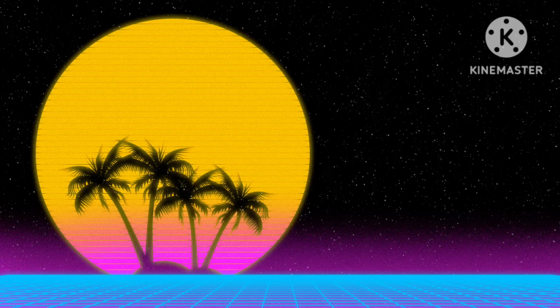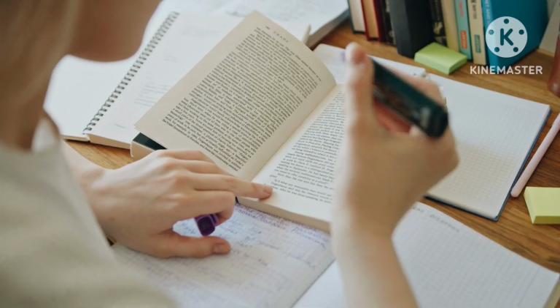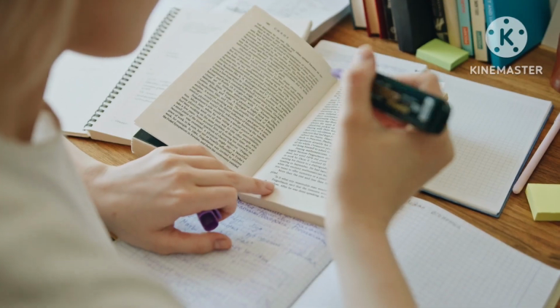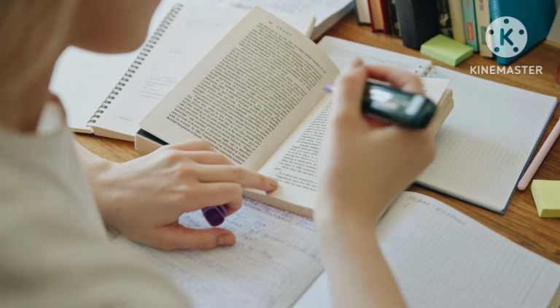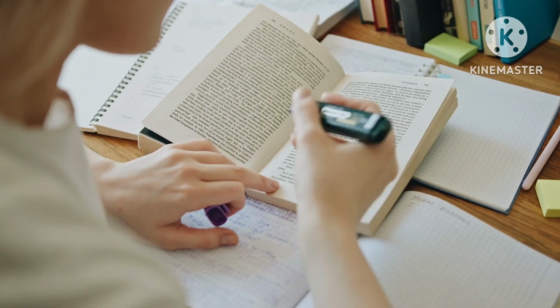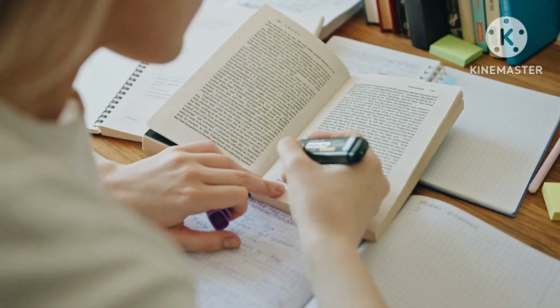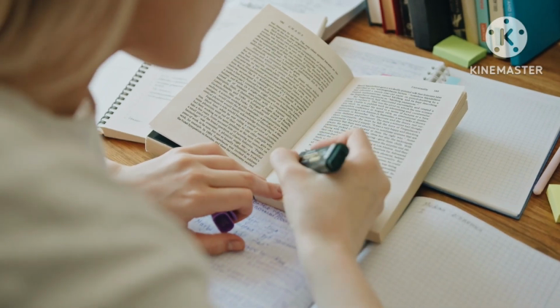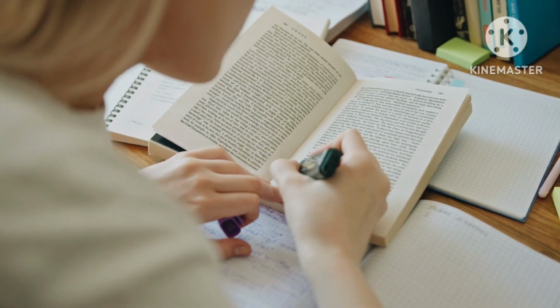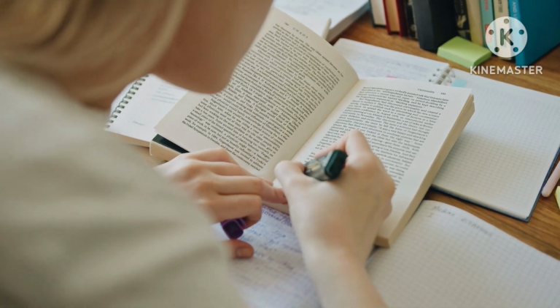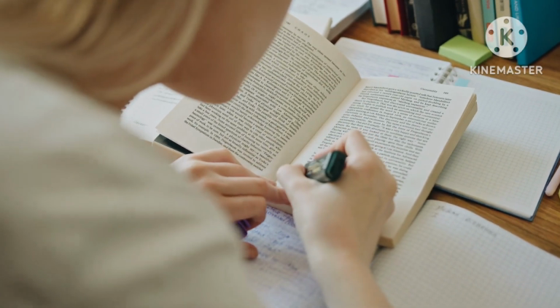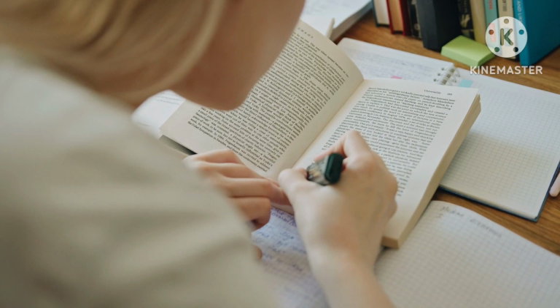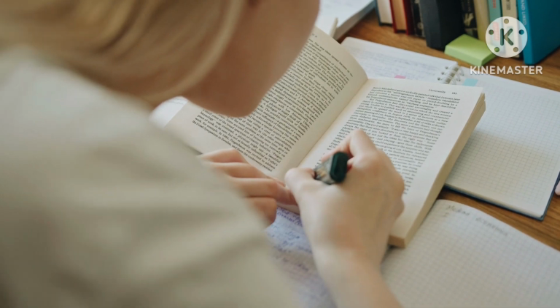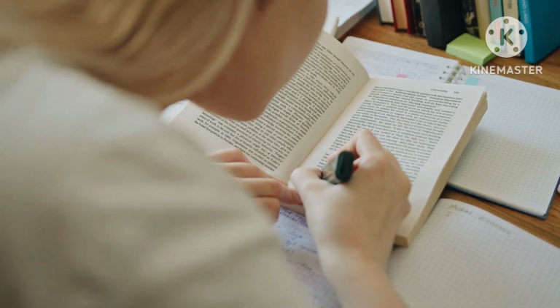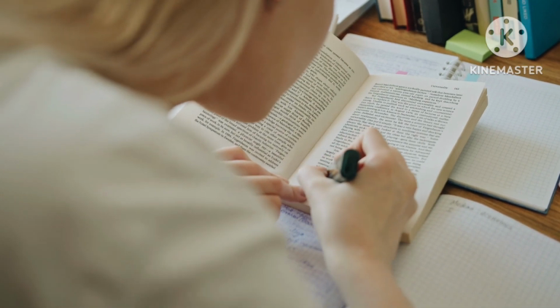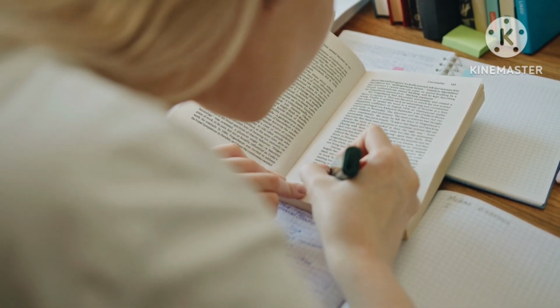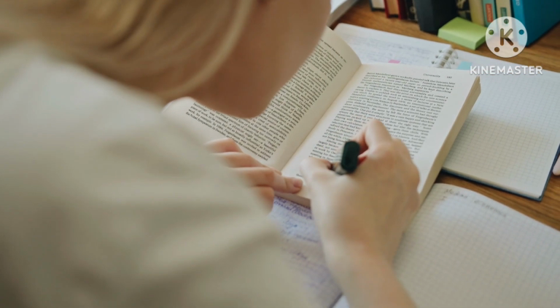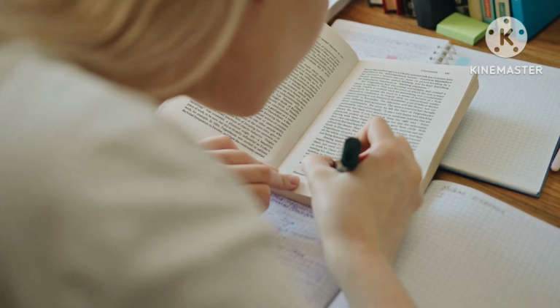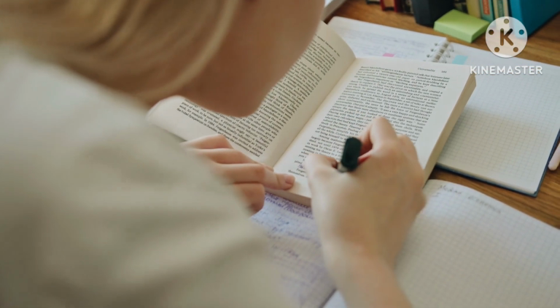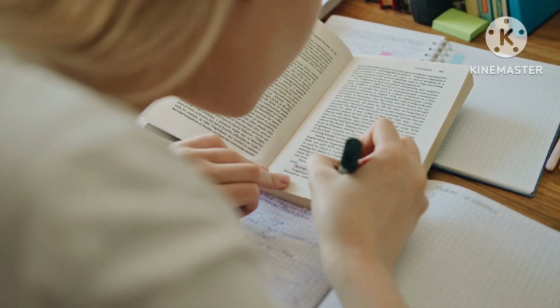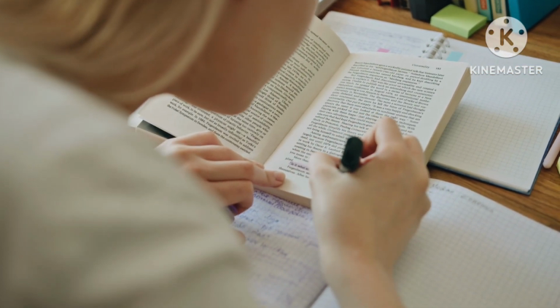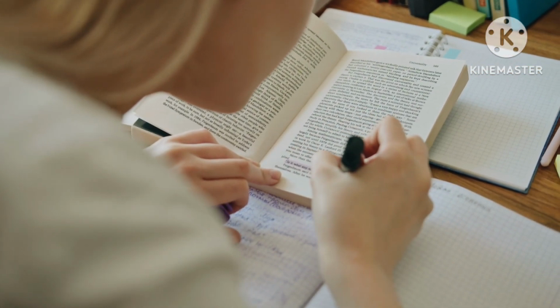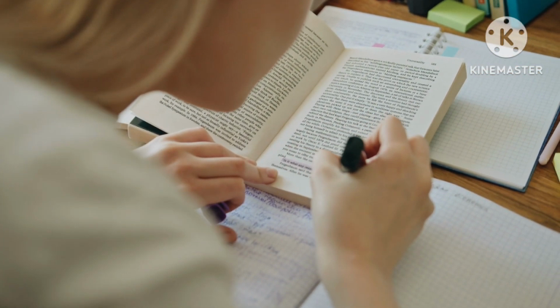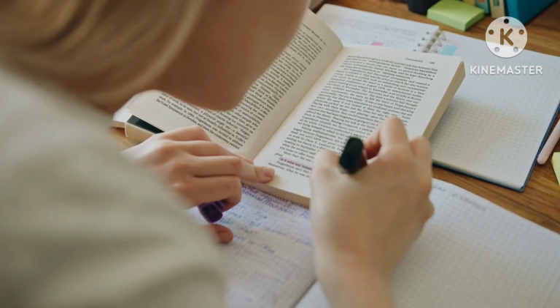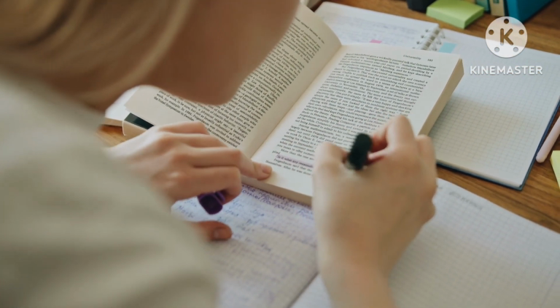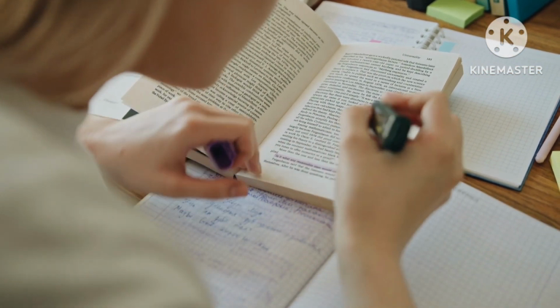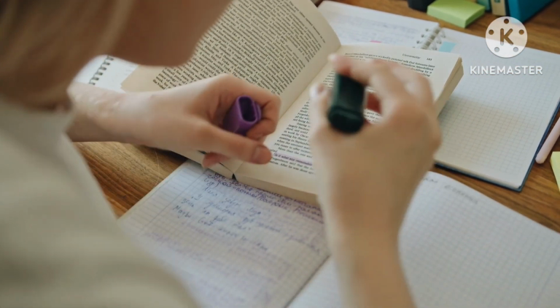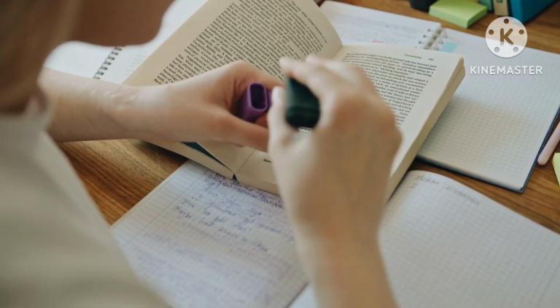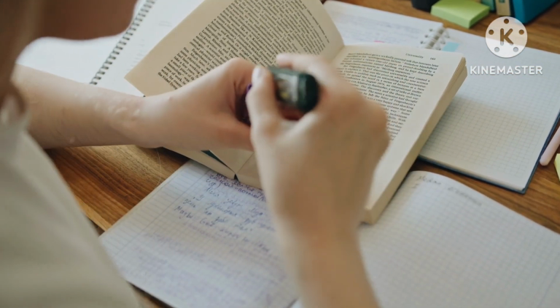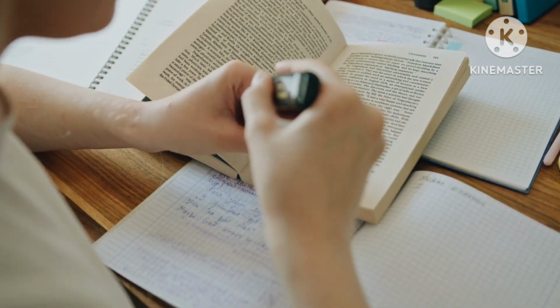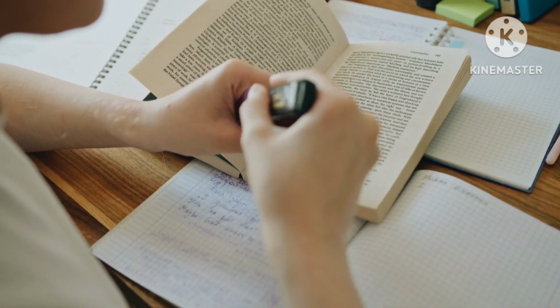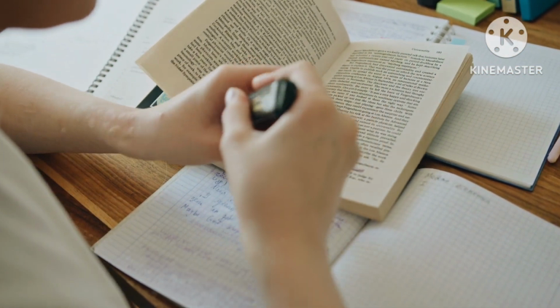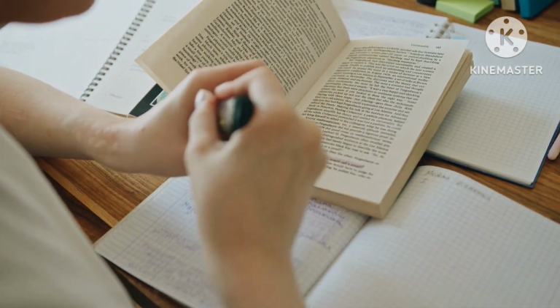We are all experts in our own subjects, but for the UGC Net exam it is very important to be expert in your subject as well as in the general subjects.